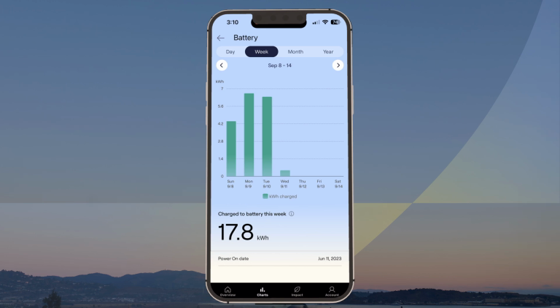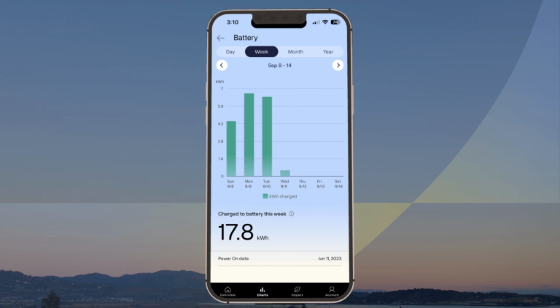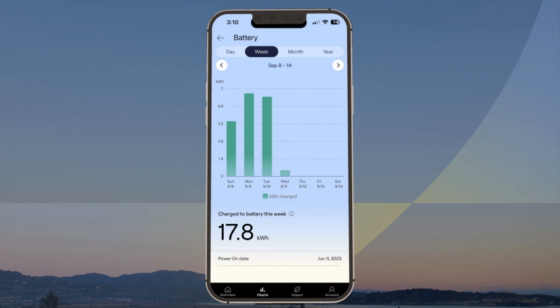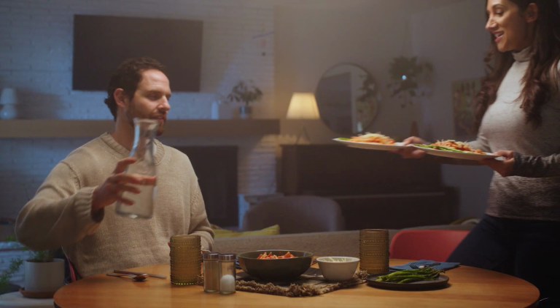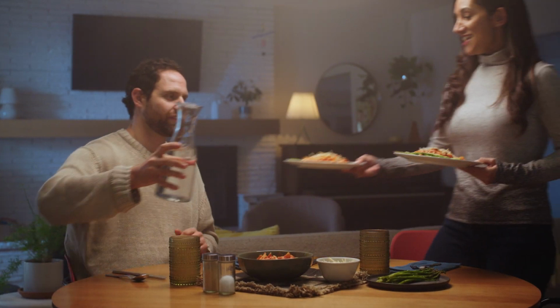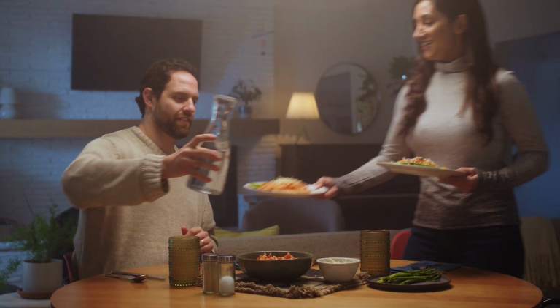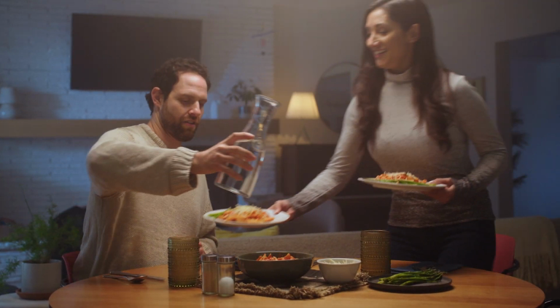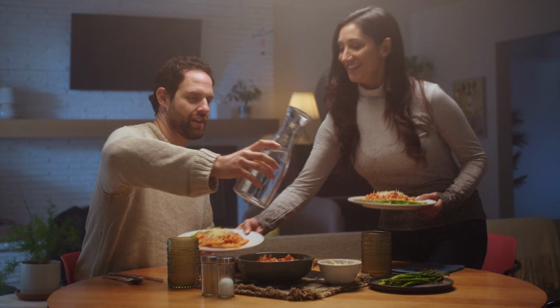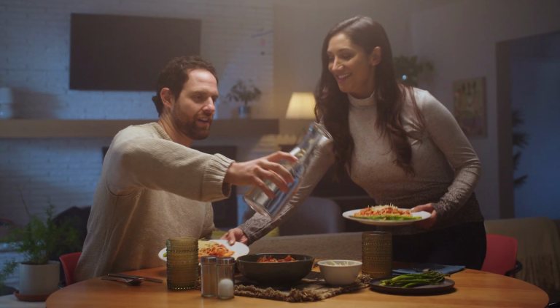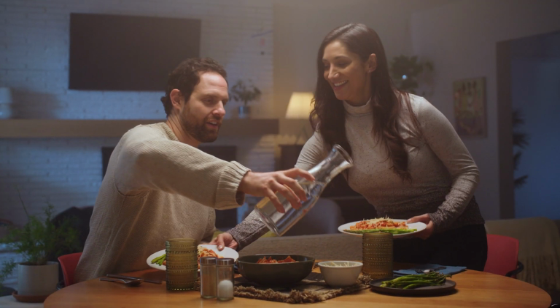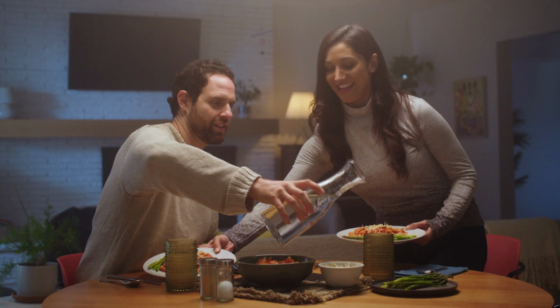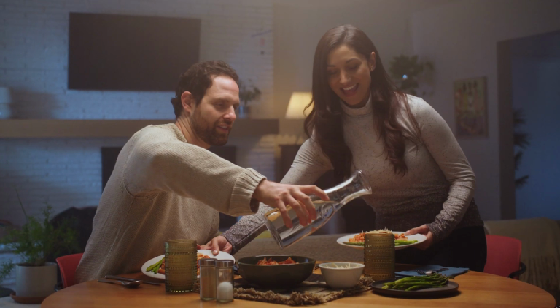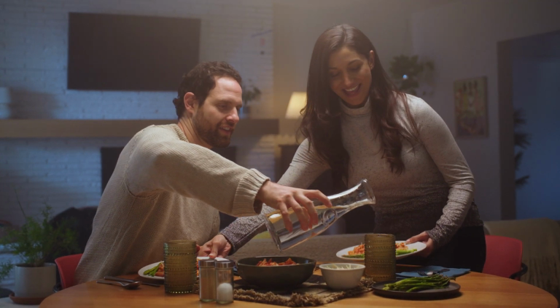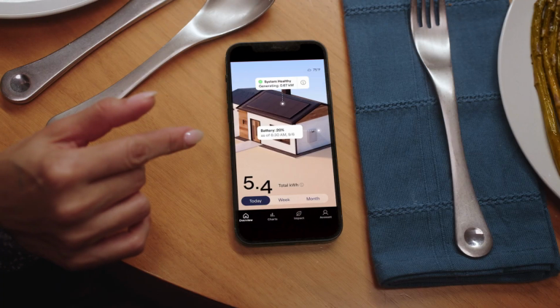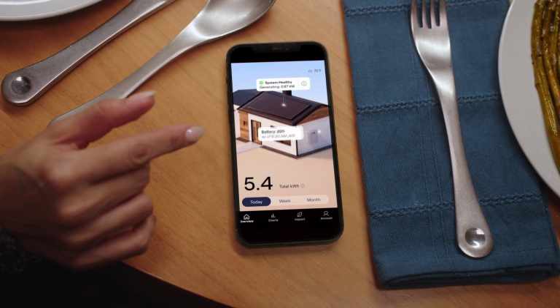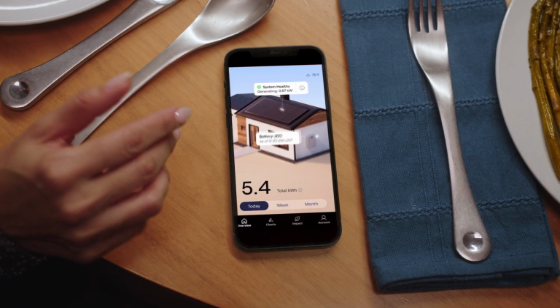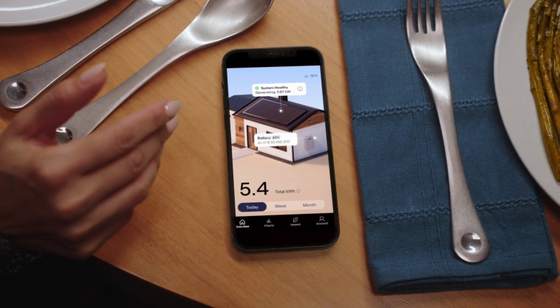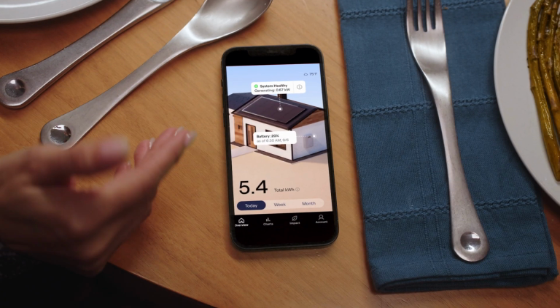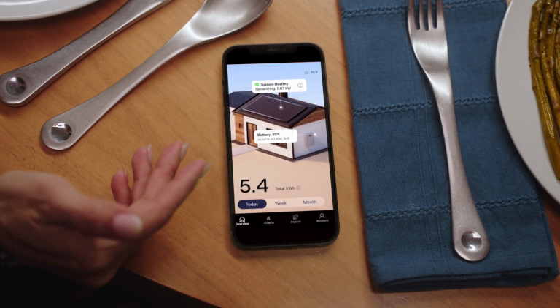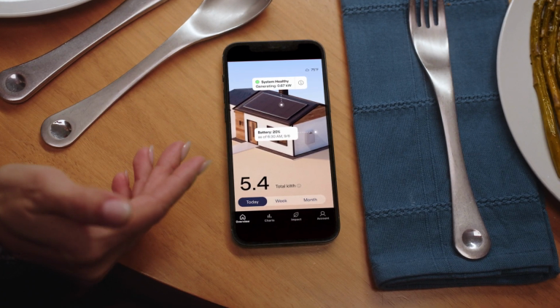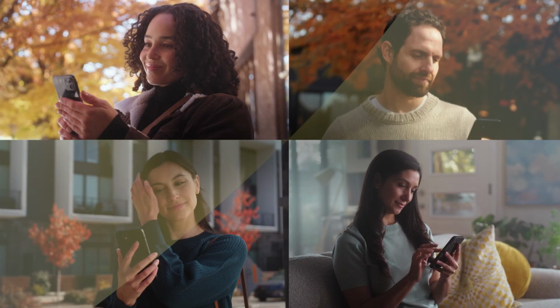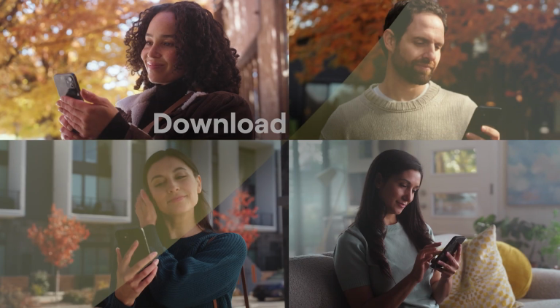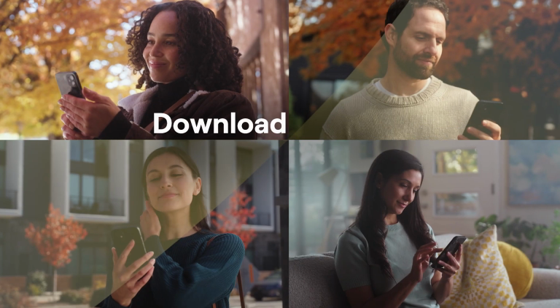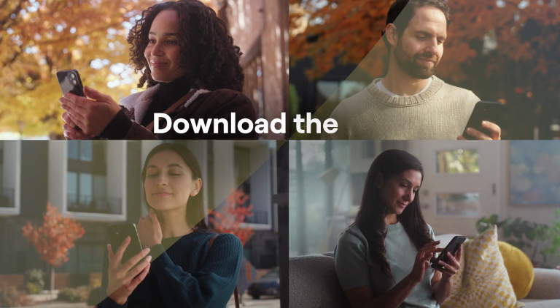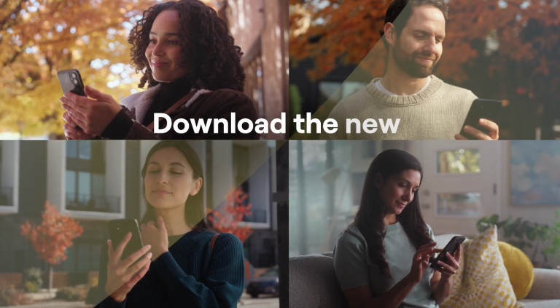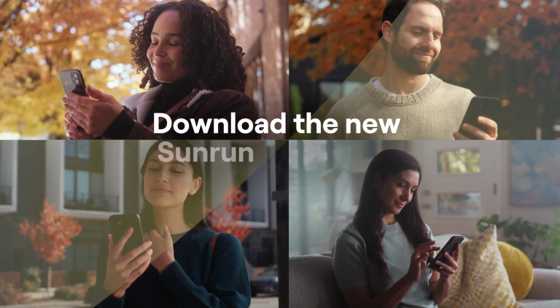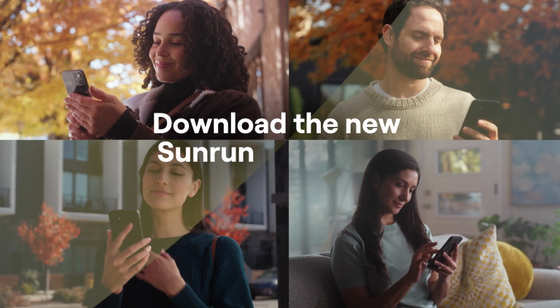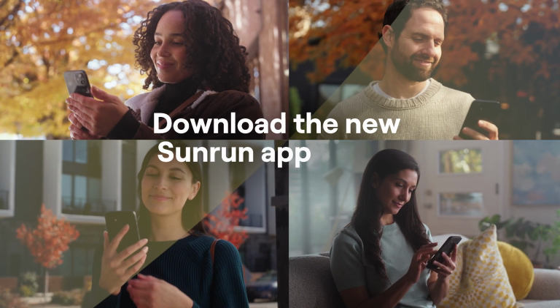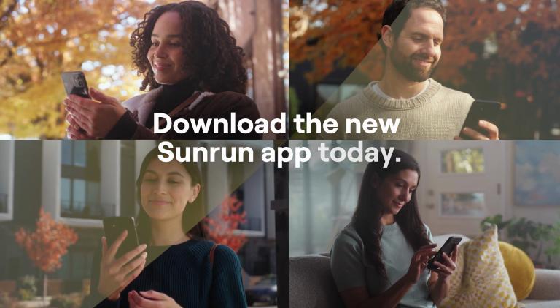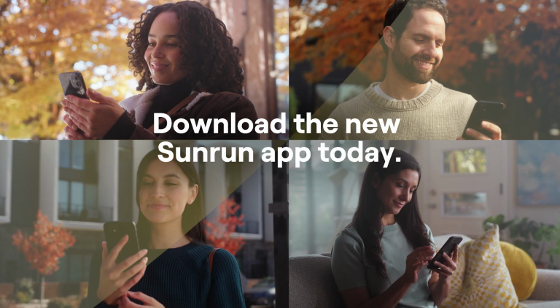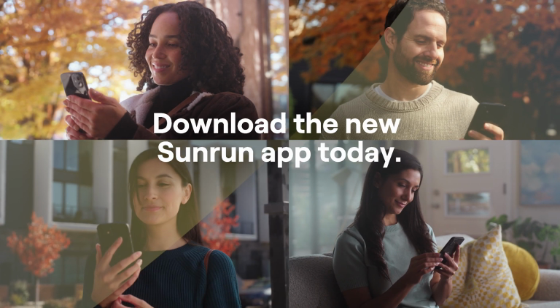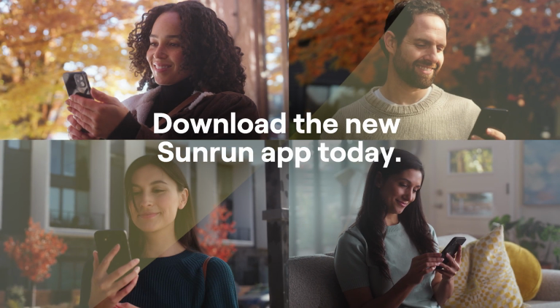With the new mobile app, understanding your system has never been easier. Download the new Sunrun app today.